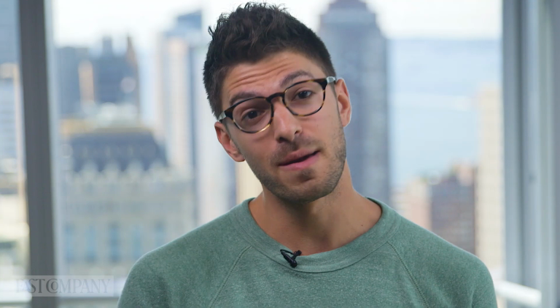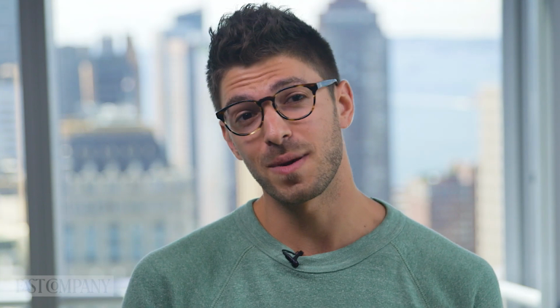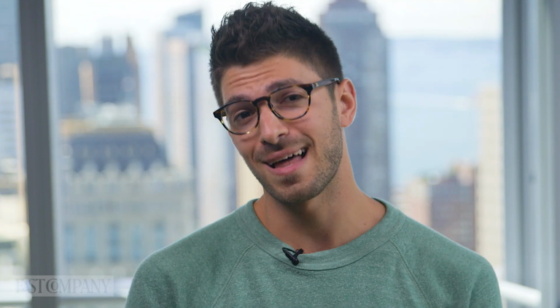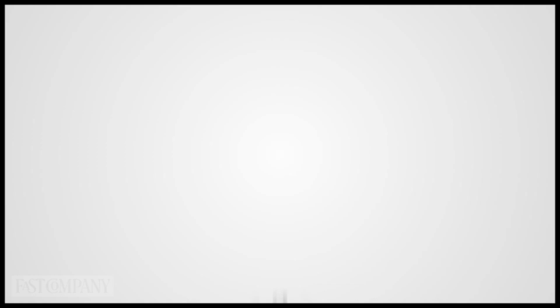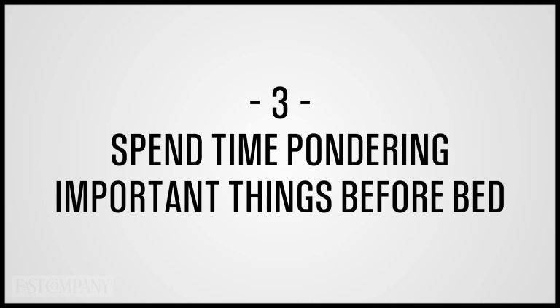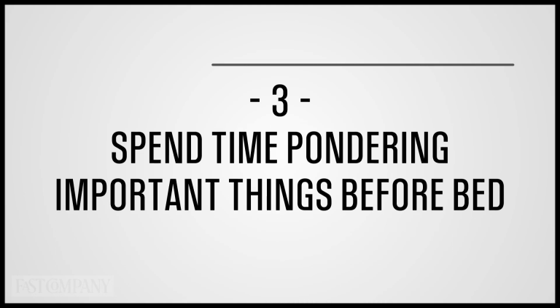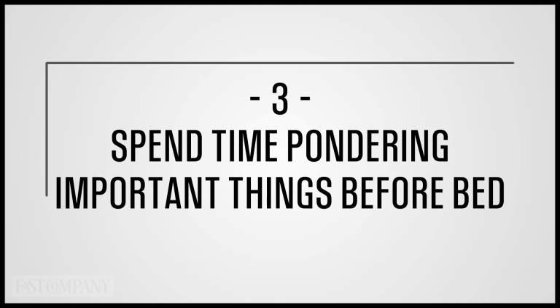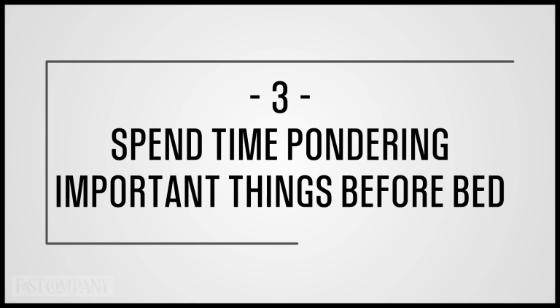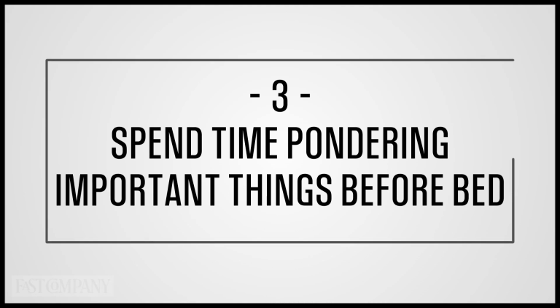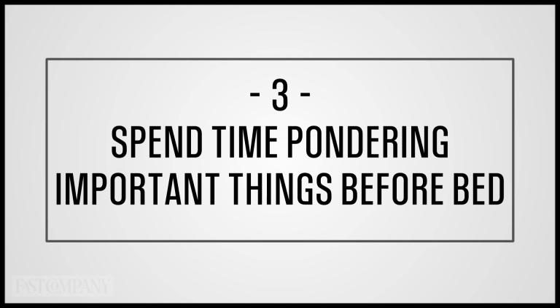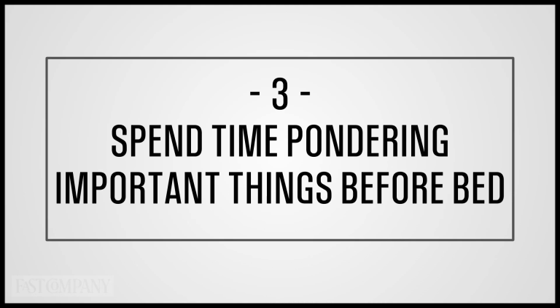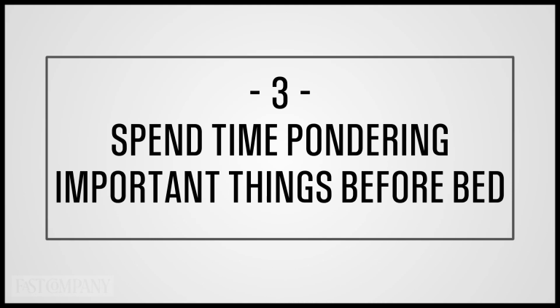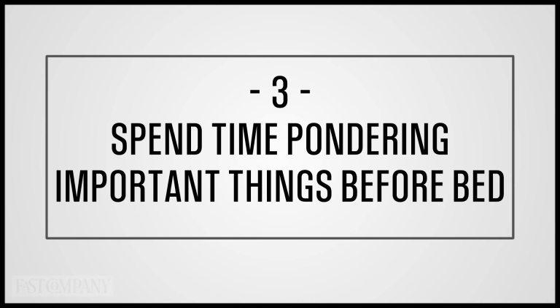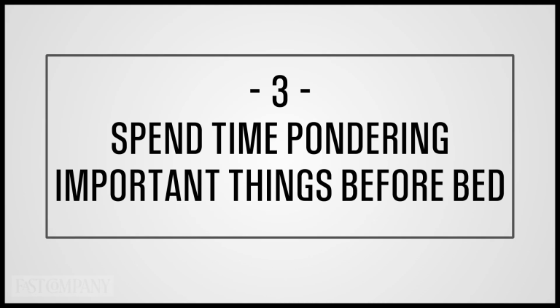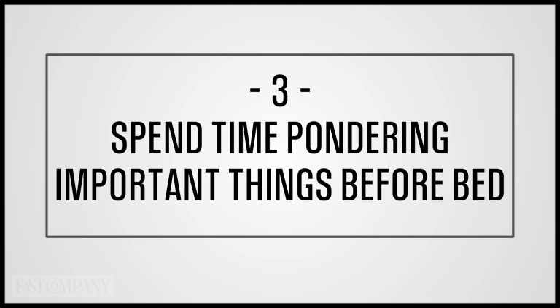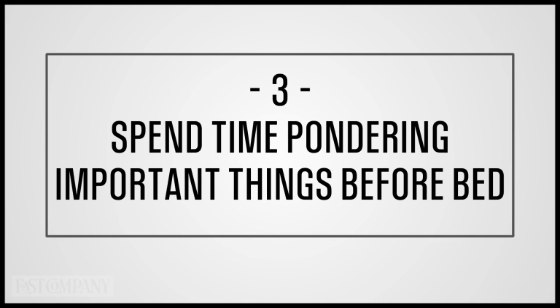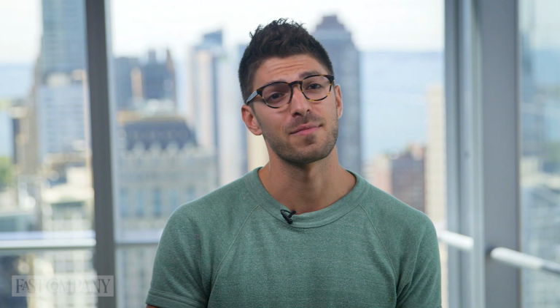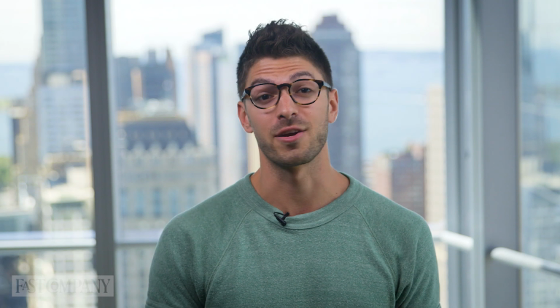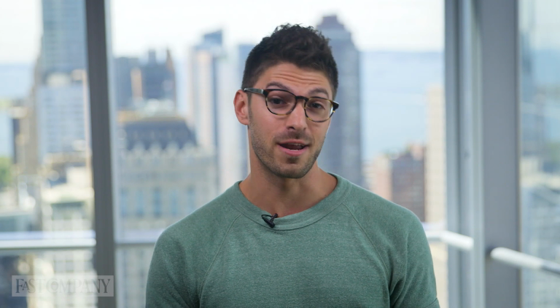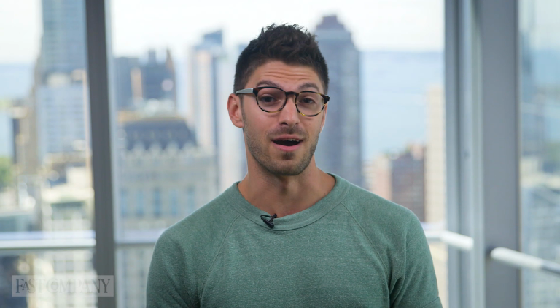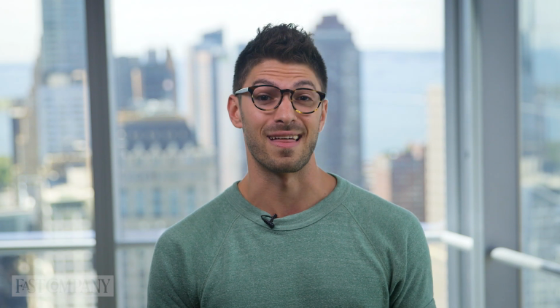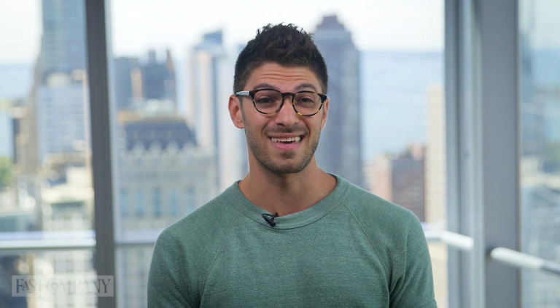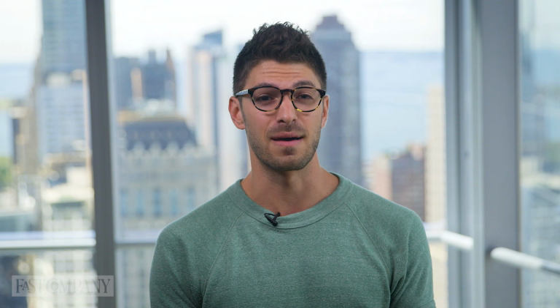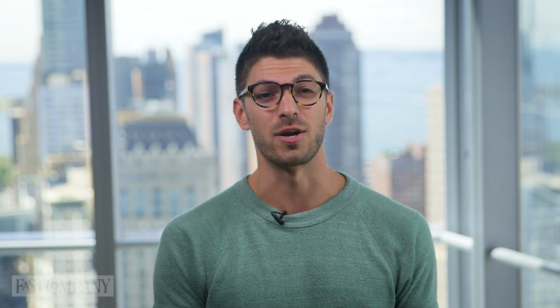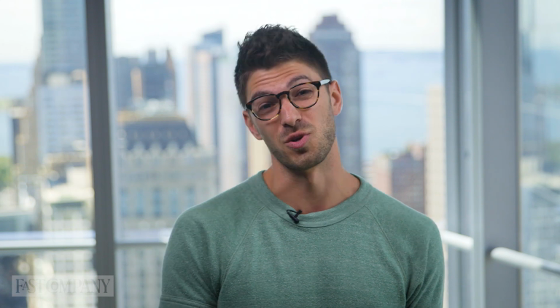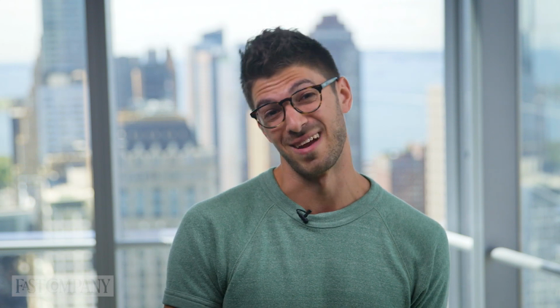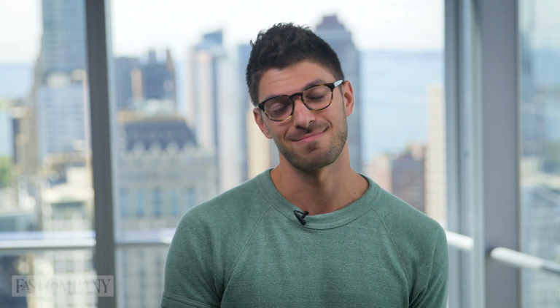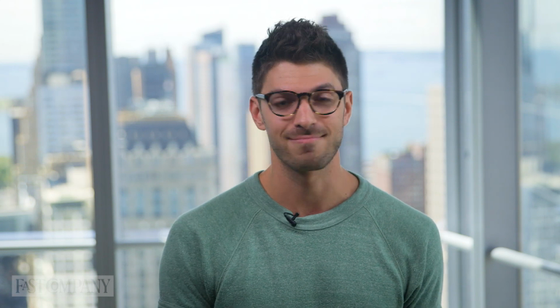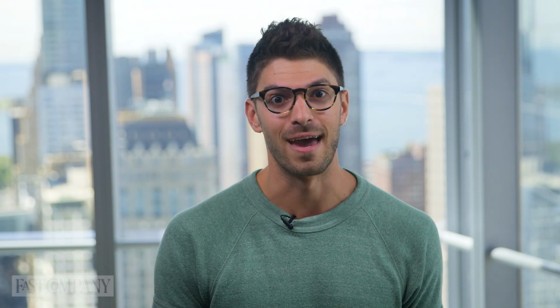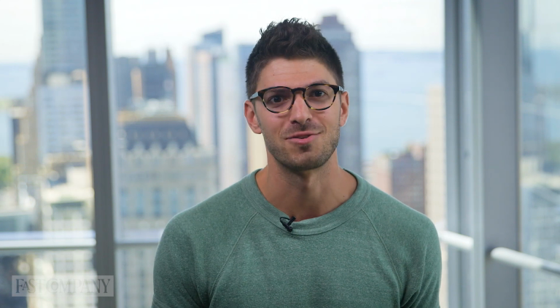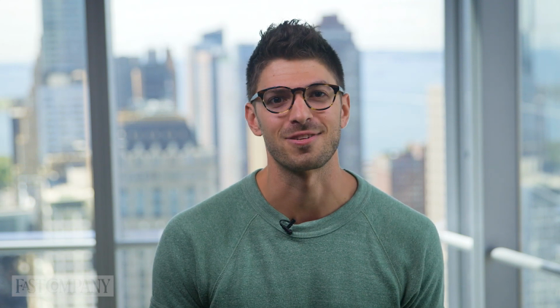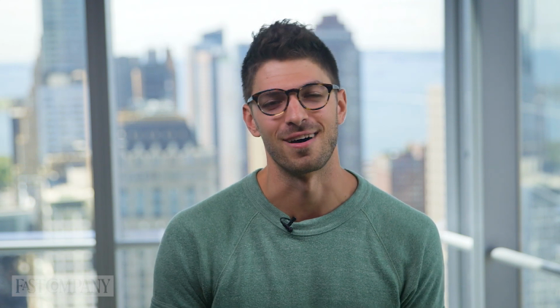So maybe spend less time lying awake at night pondering Game of Thrones theories and more time getting your head around that thing that might earn you a raise. Hey, just a thought.